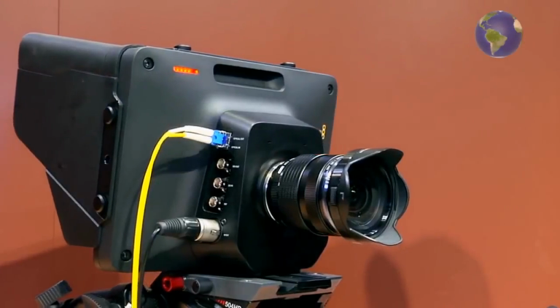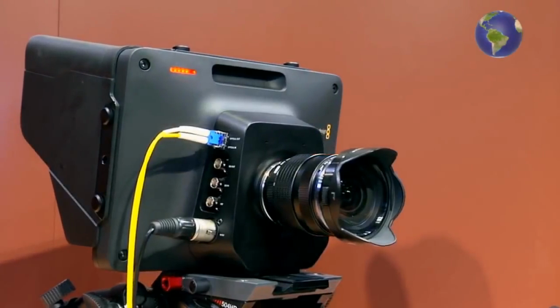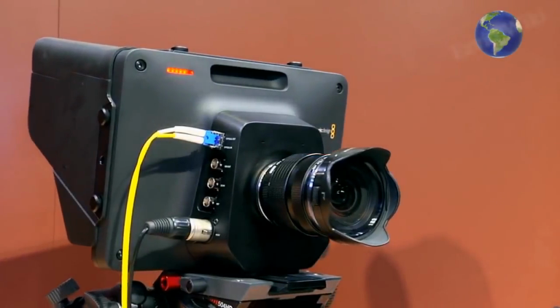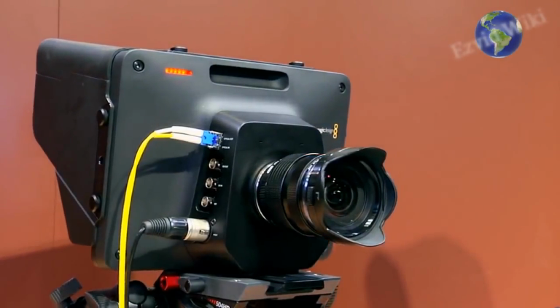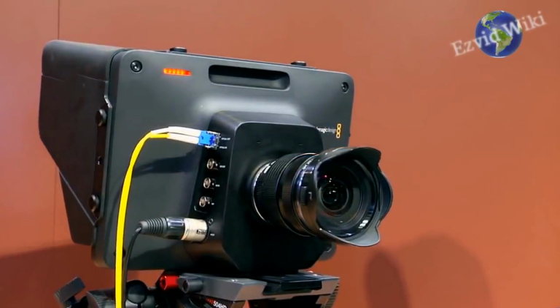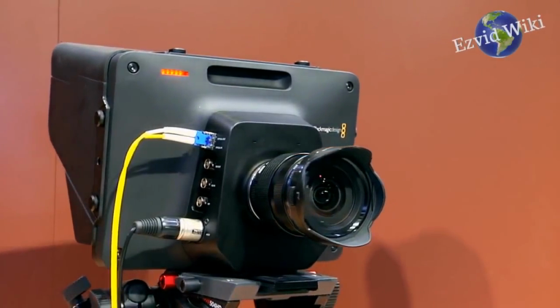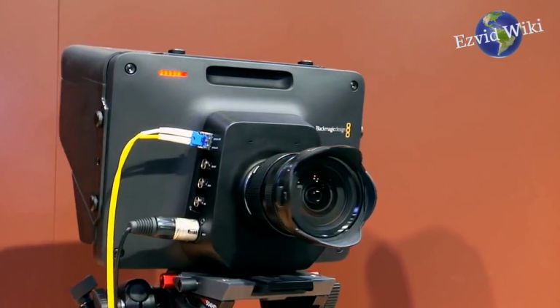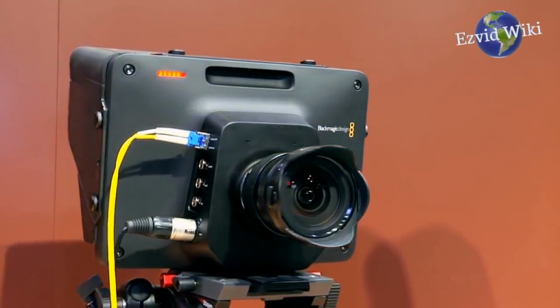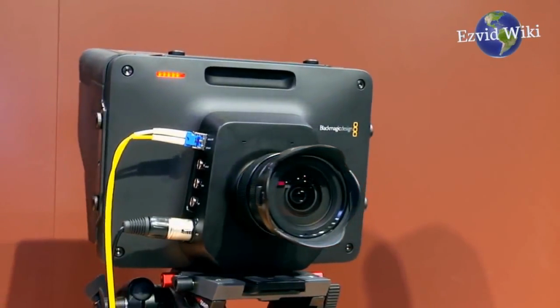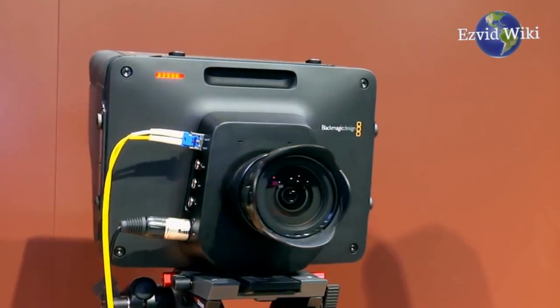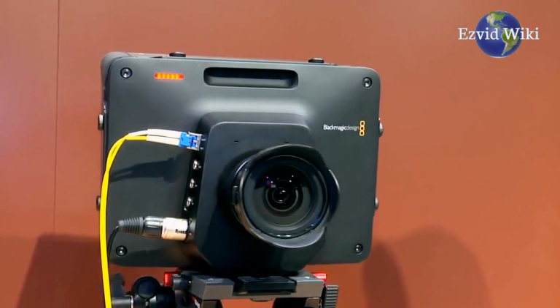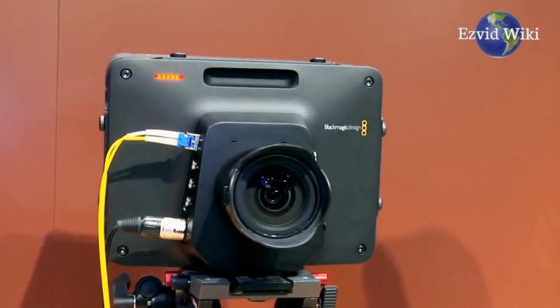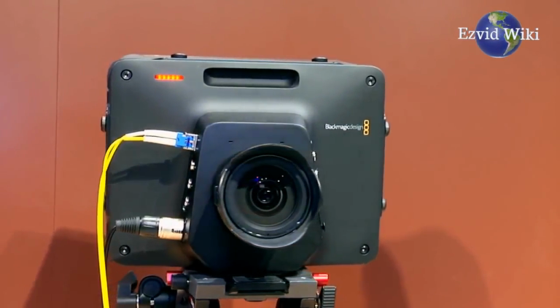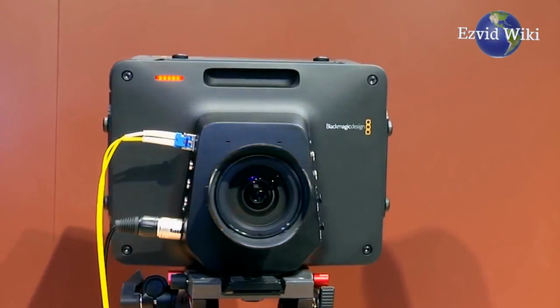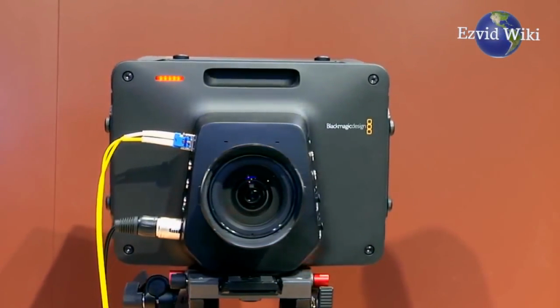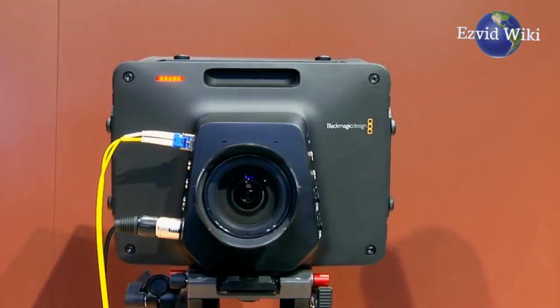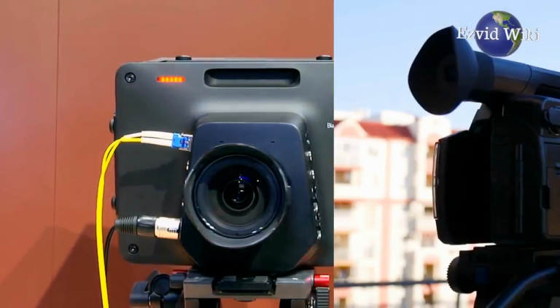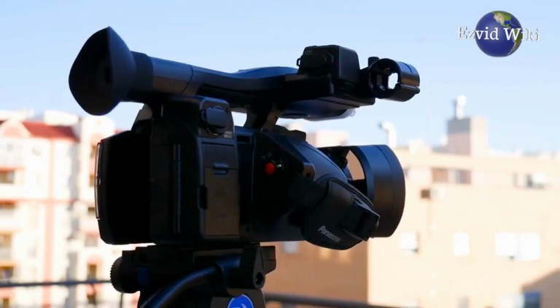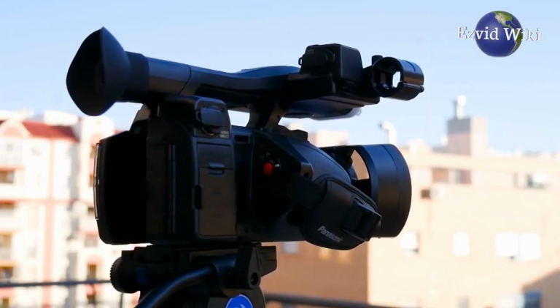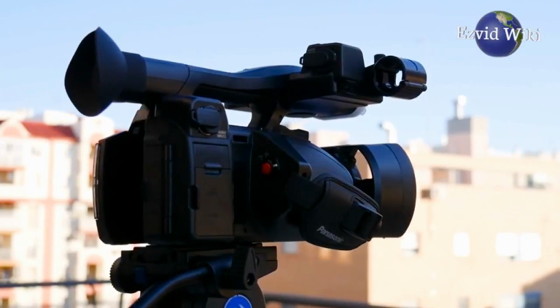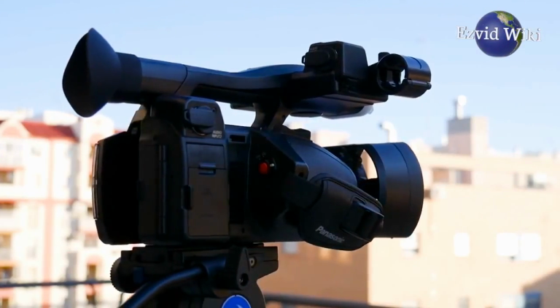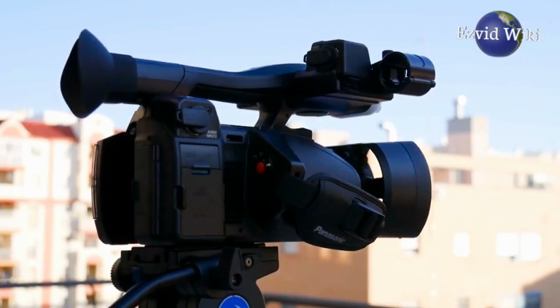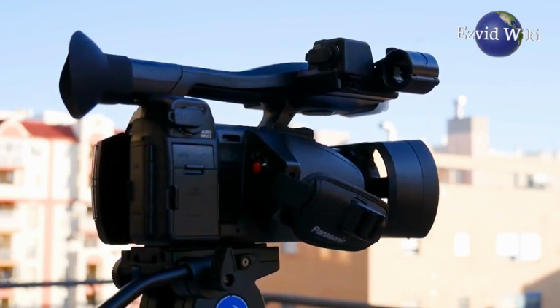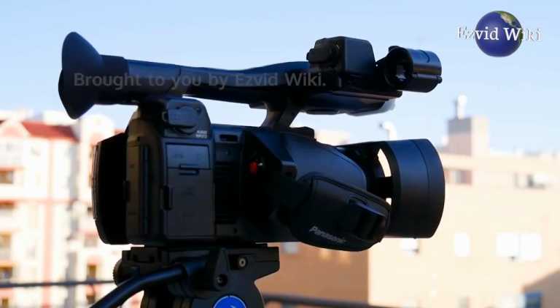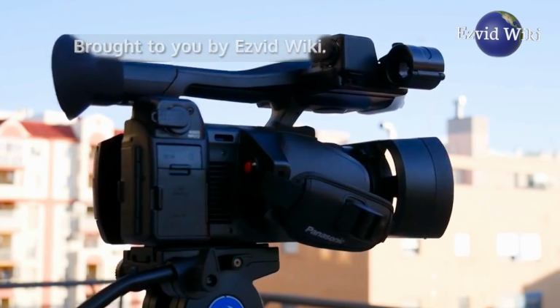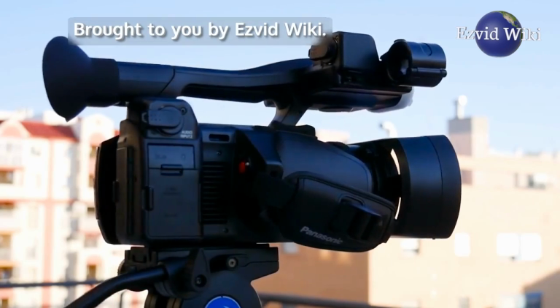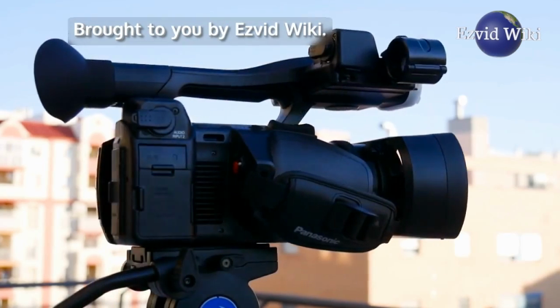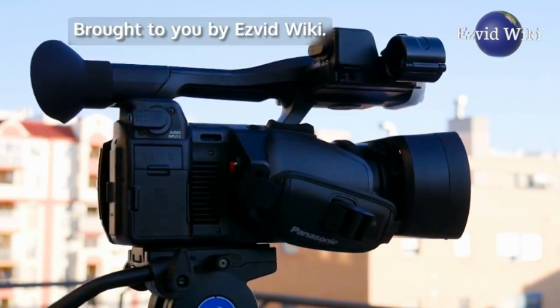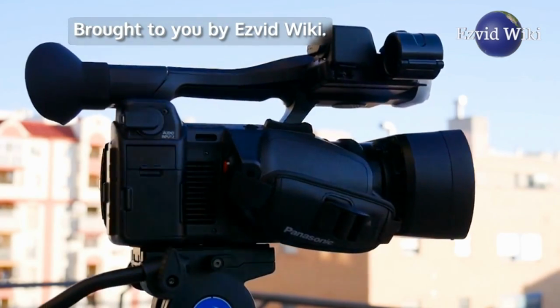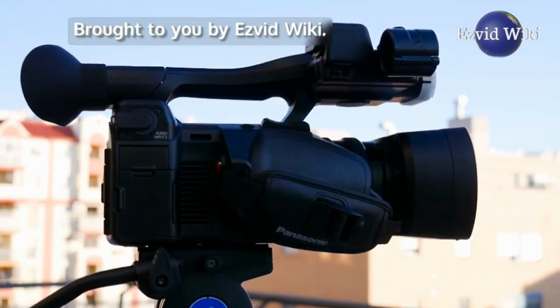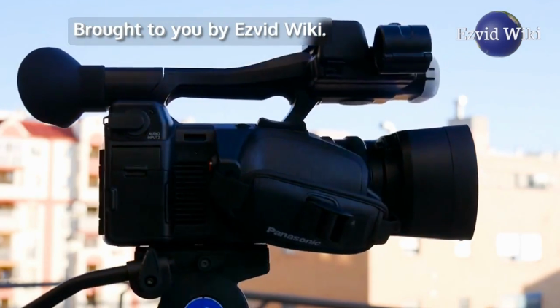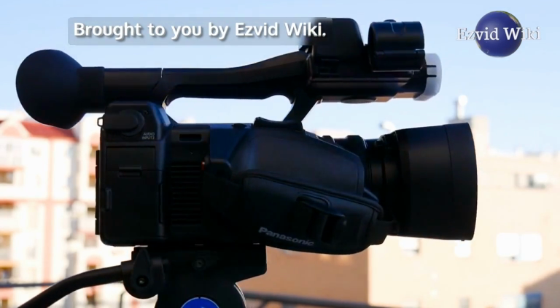These are the 5 facts you need to know about 4K camcorders. Brought to you by EasyVidWiki.